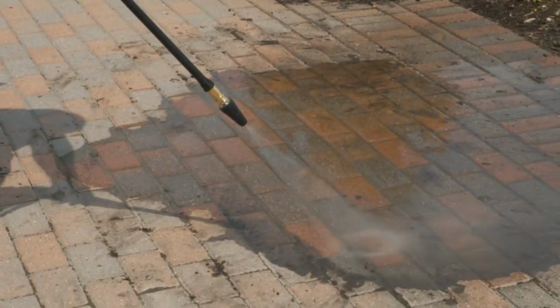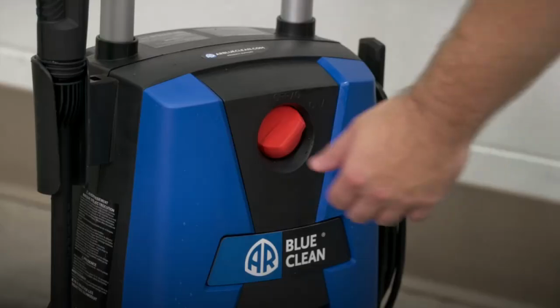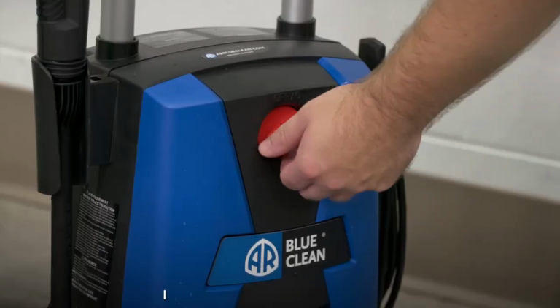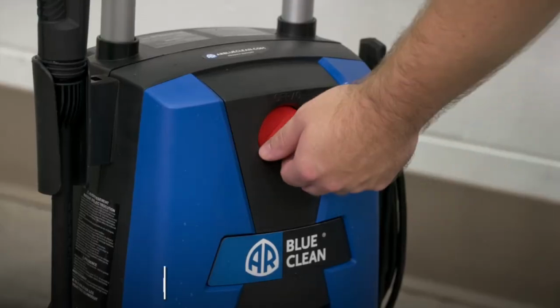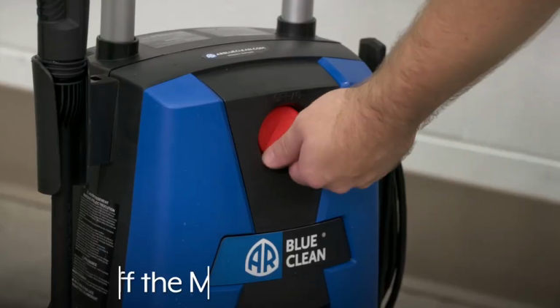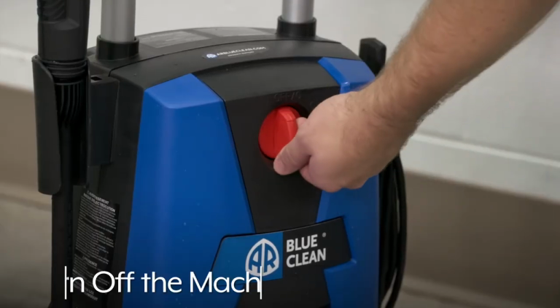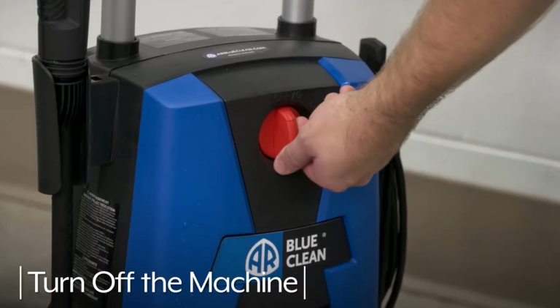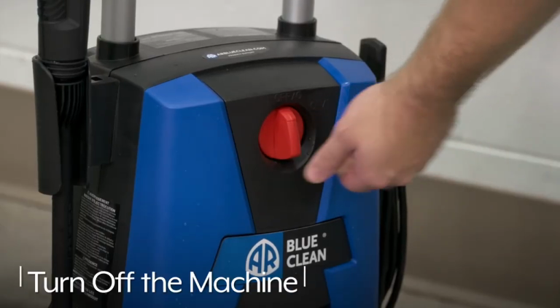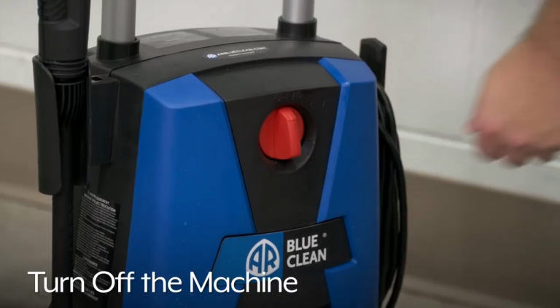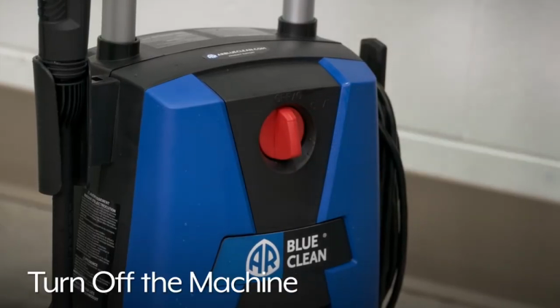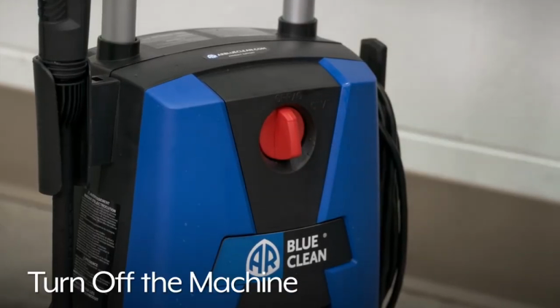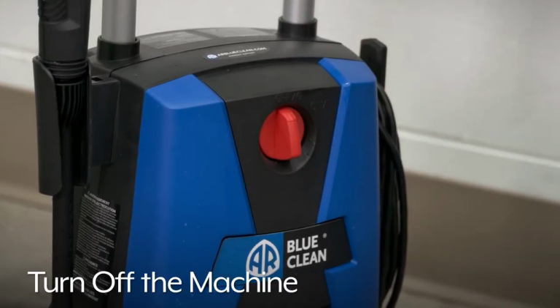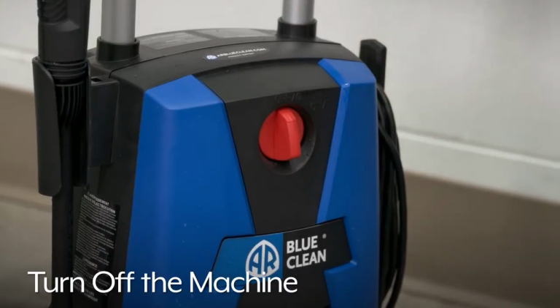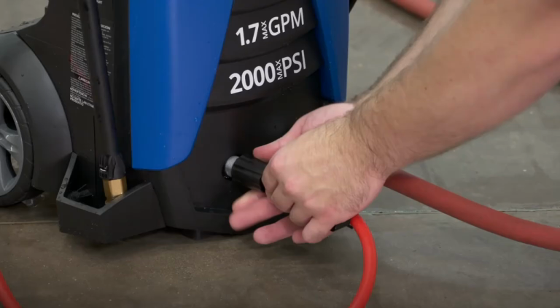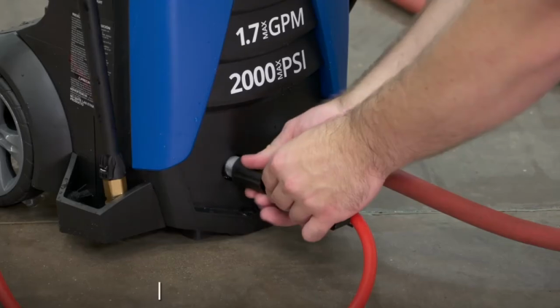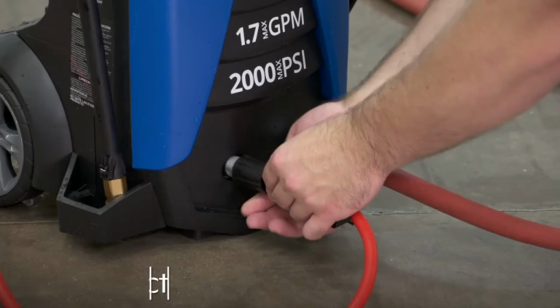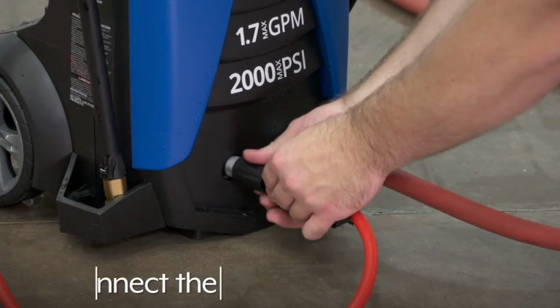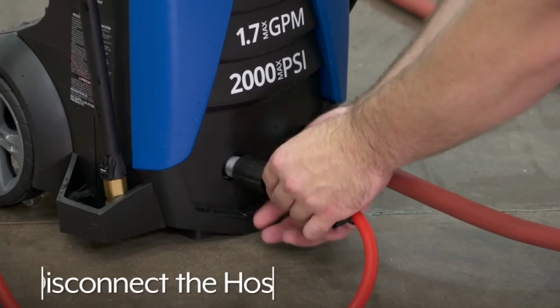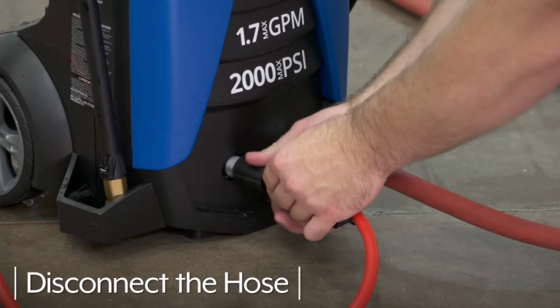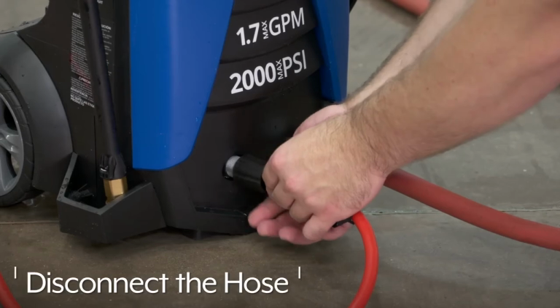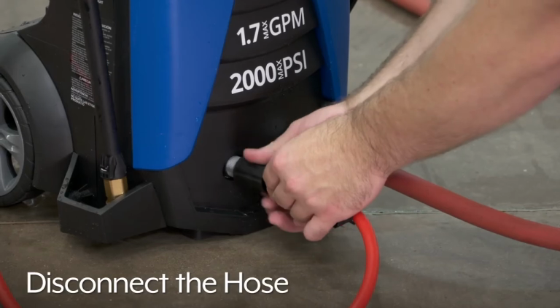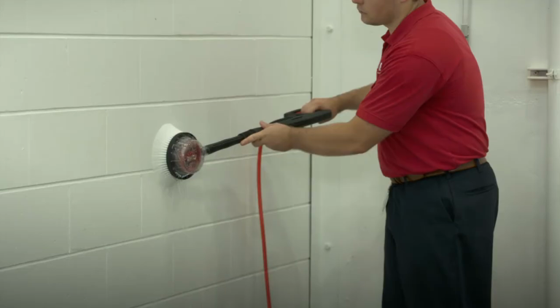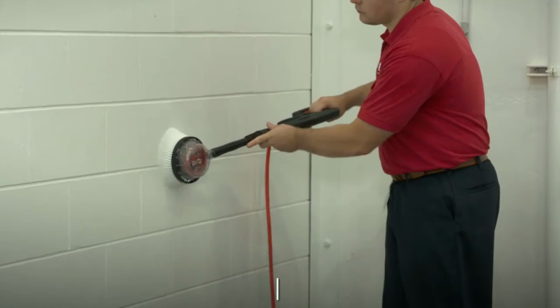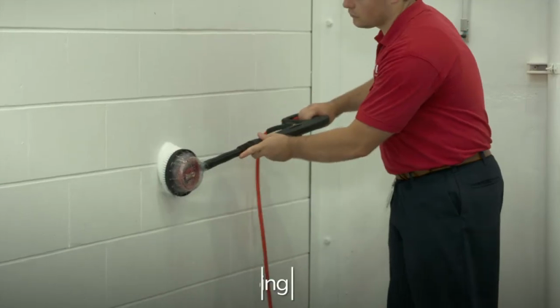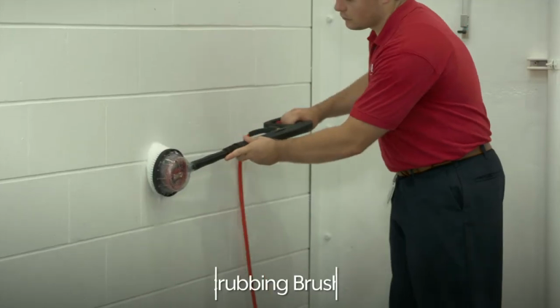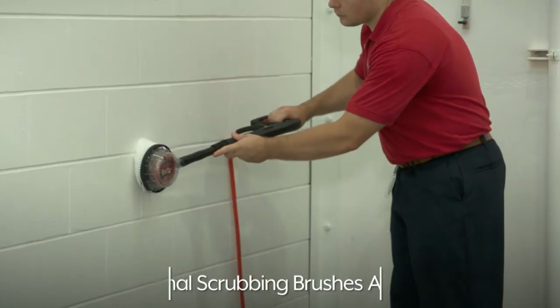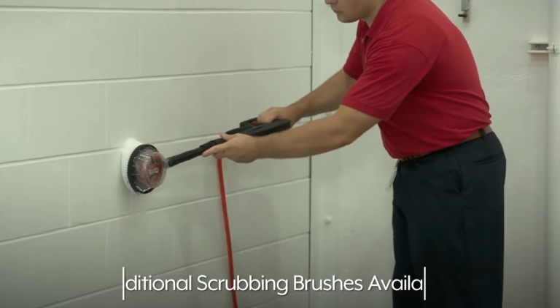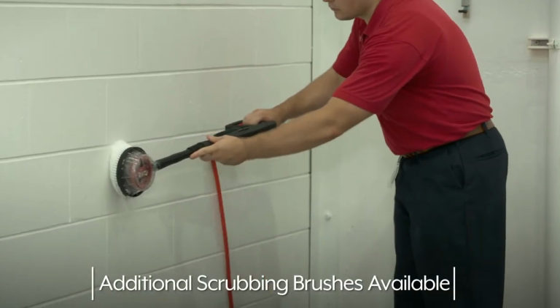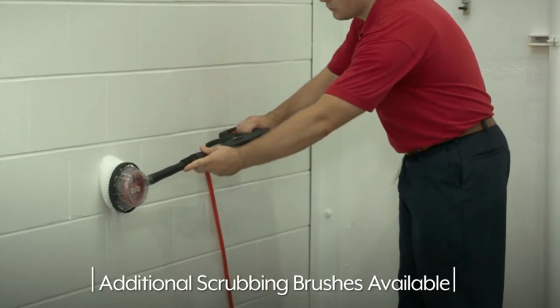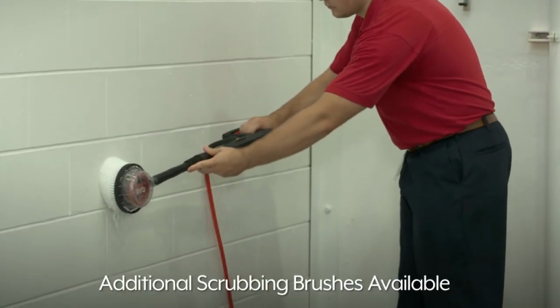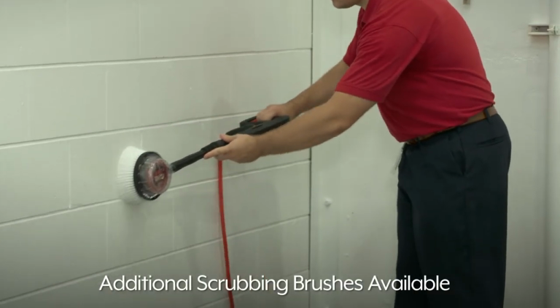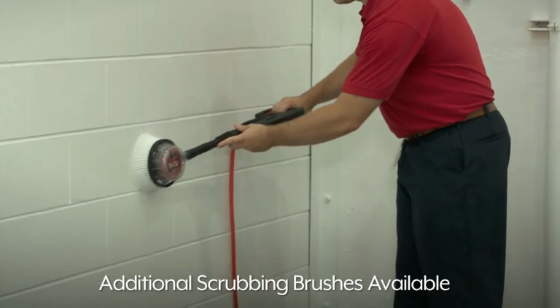When finished, turn off the machine and disconnect the discharge hose. Whatever your facility maintenance needs are, you can rely on Uline to have the solution.